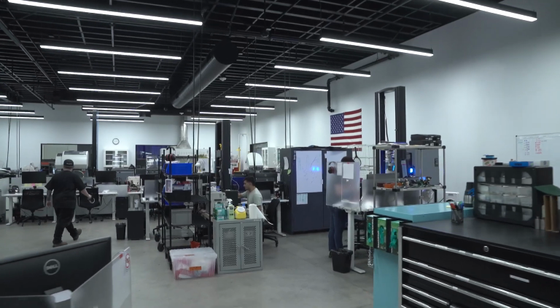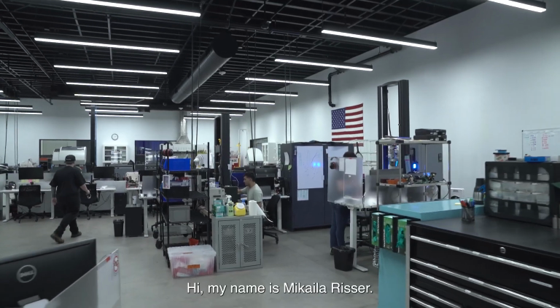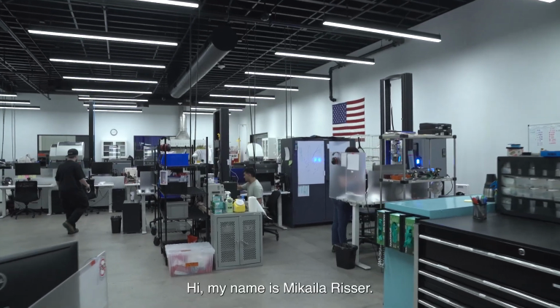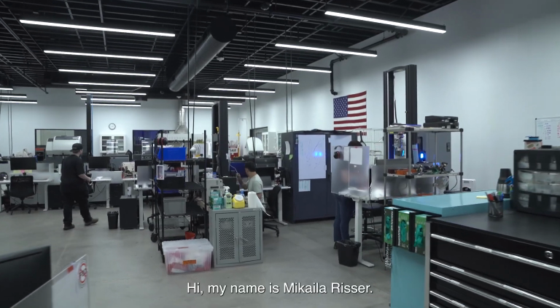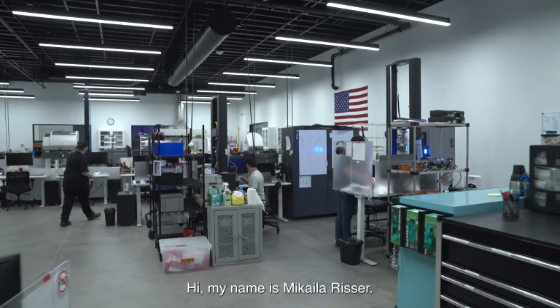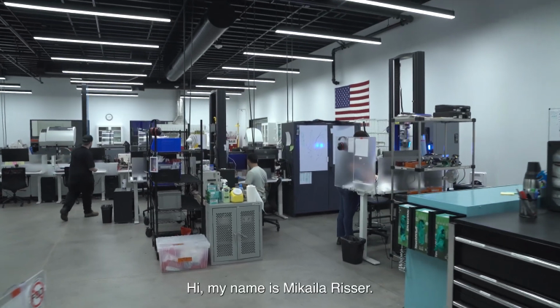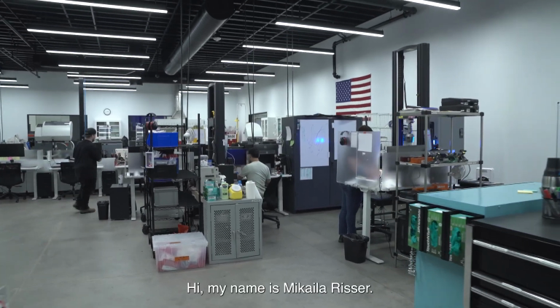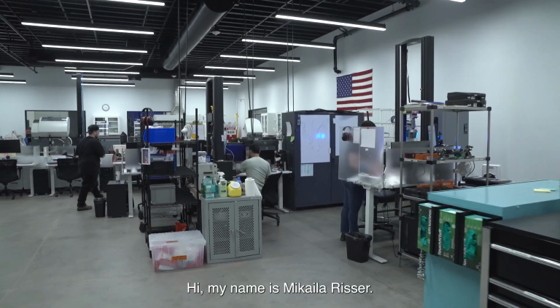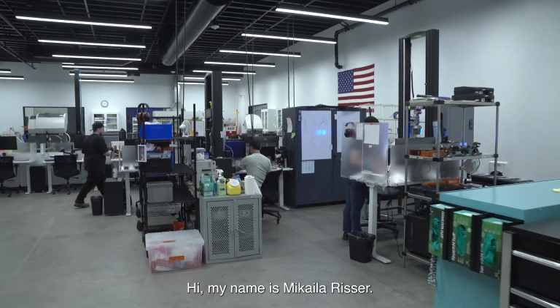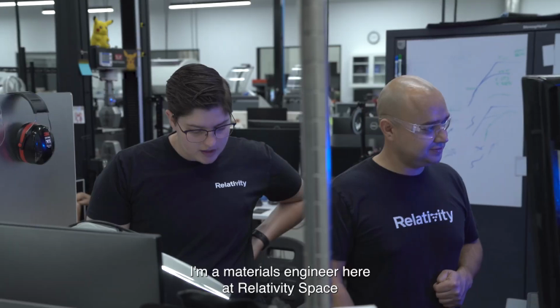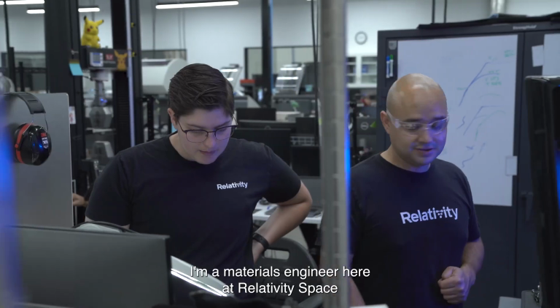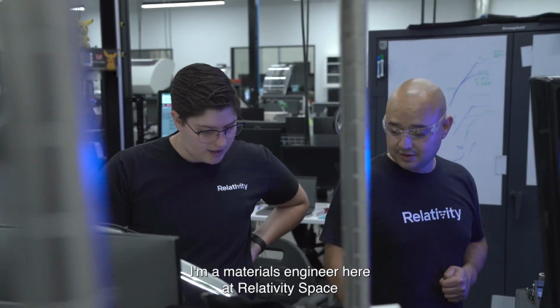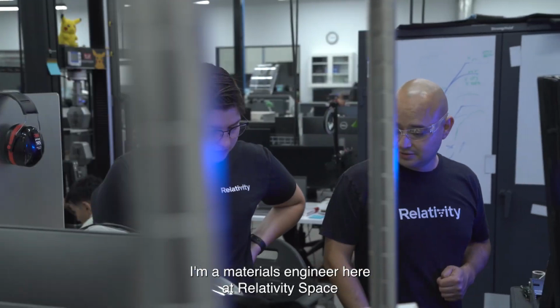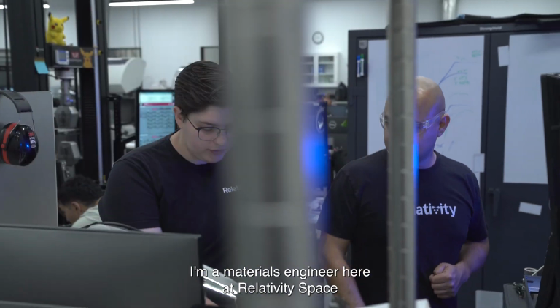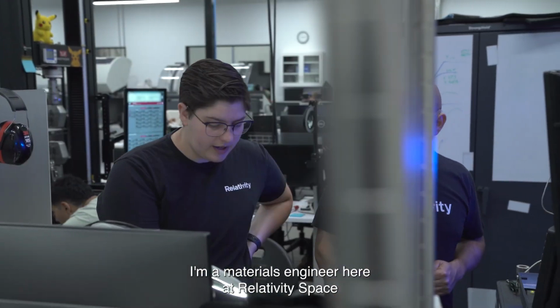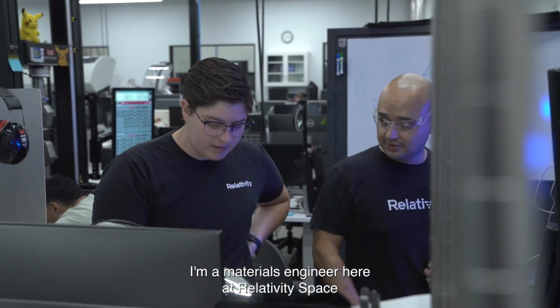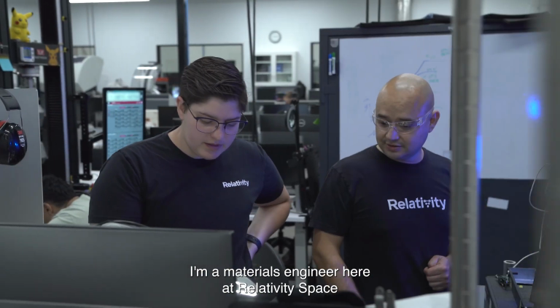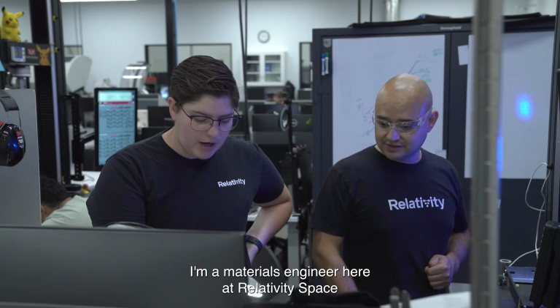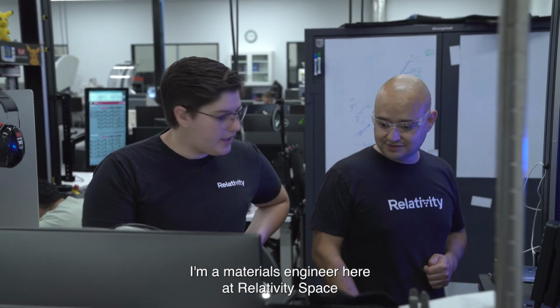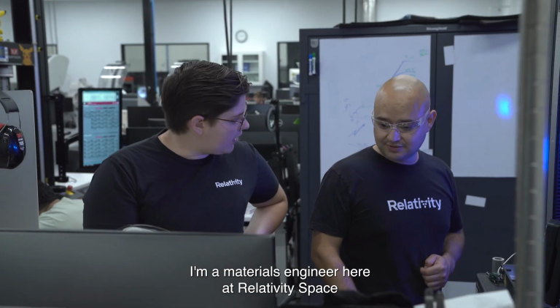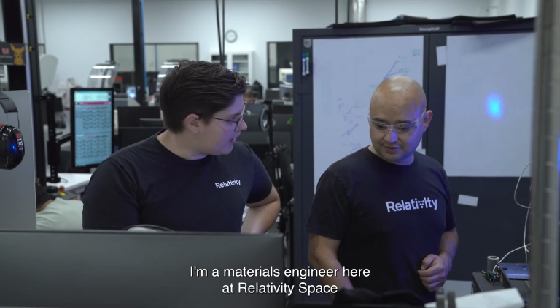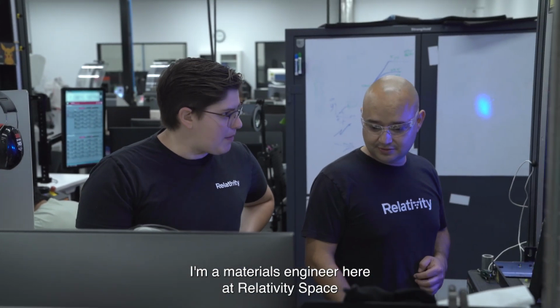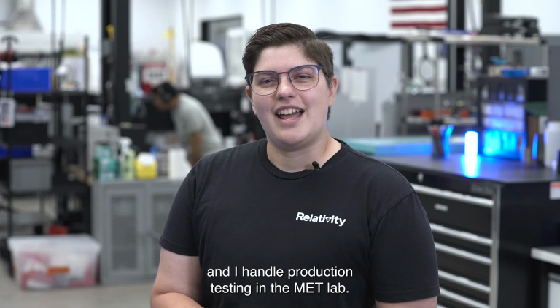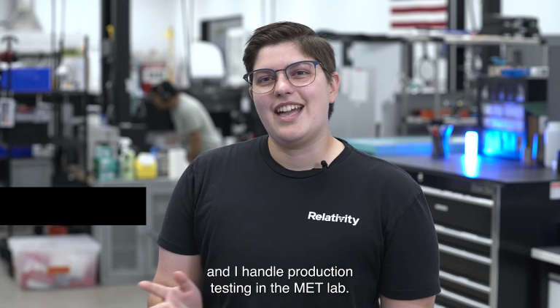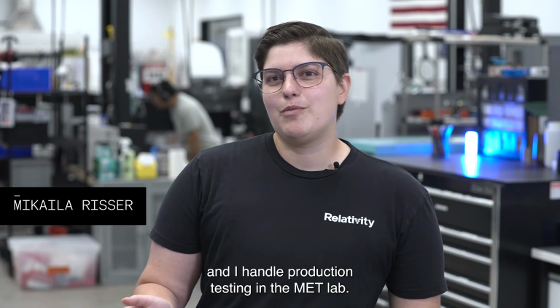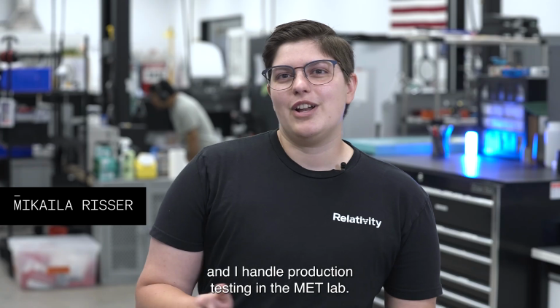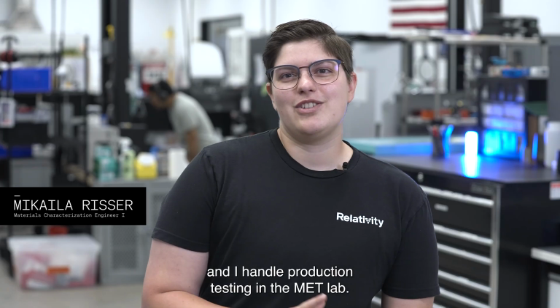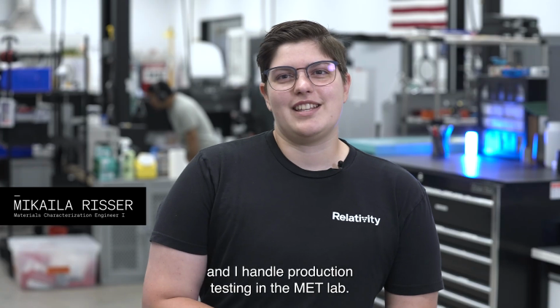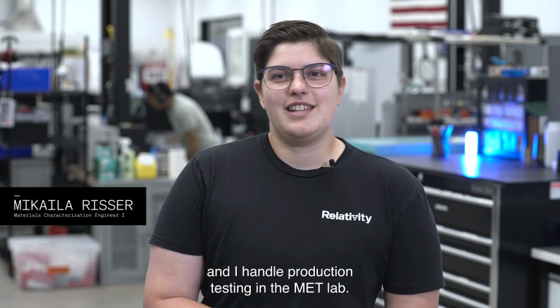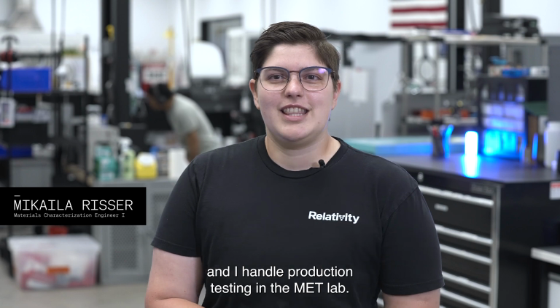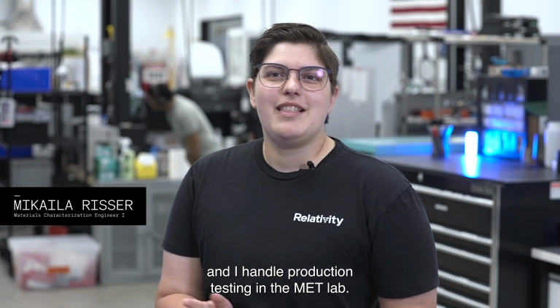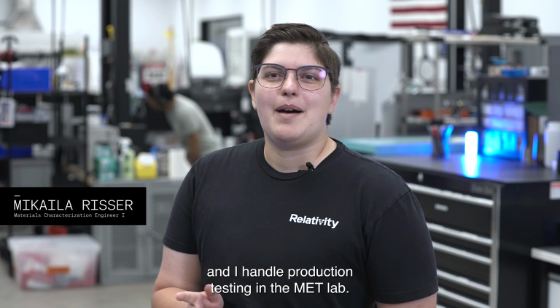Hi, my name is Michaela Risser. I'm a materials engineer here at Relativity Space and I handle production testing in the Met Lab.